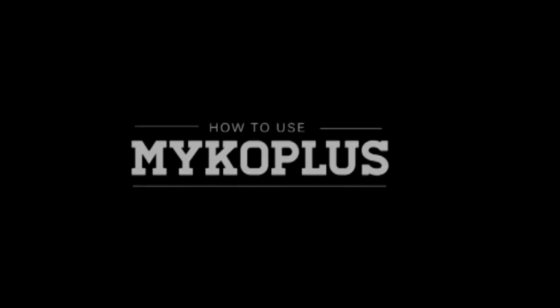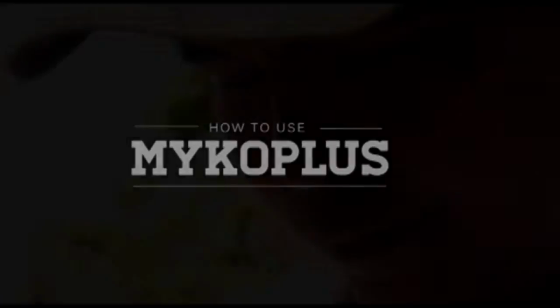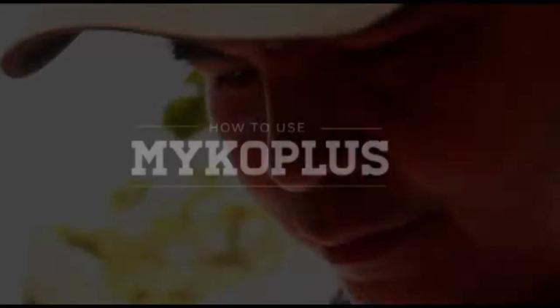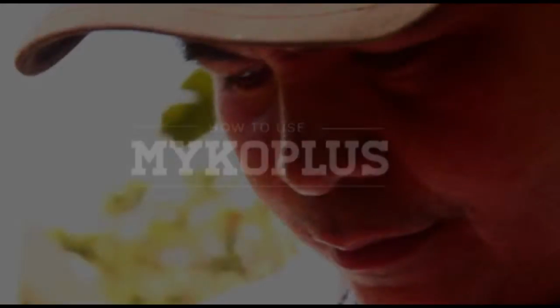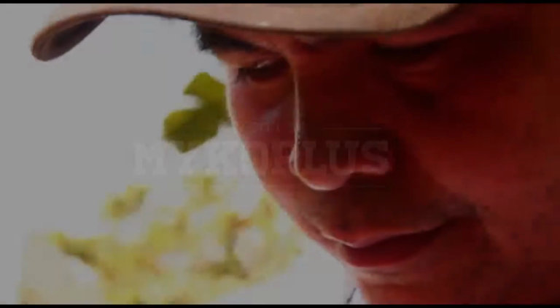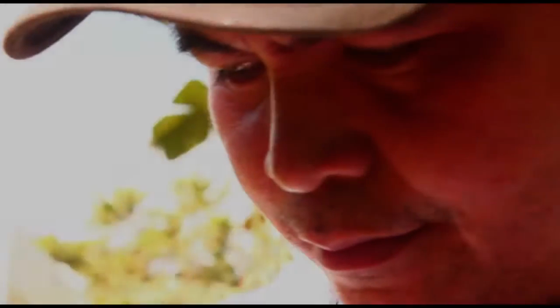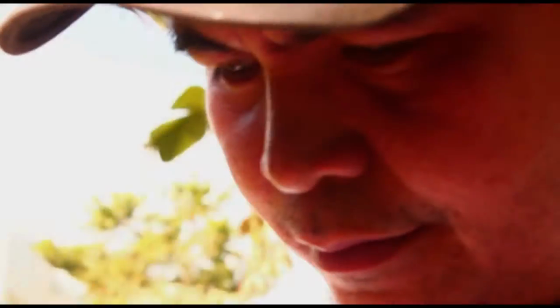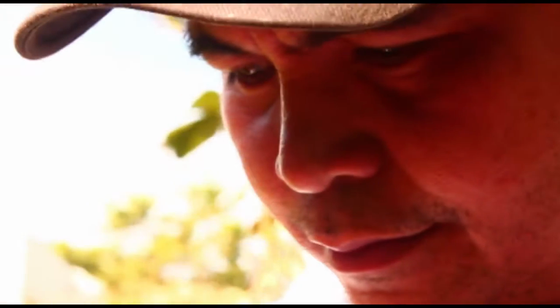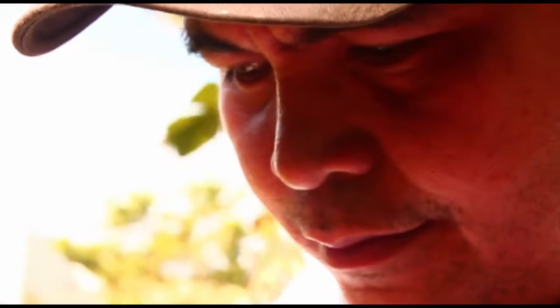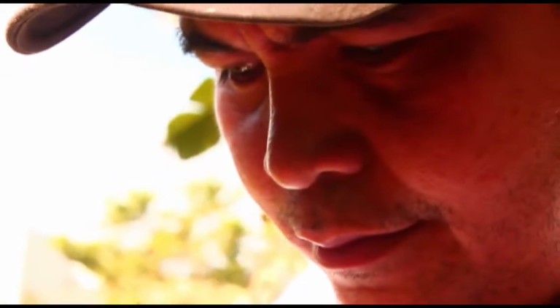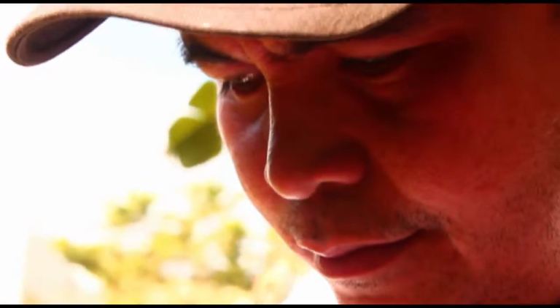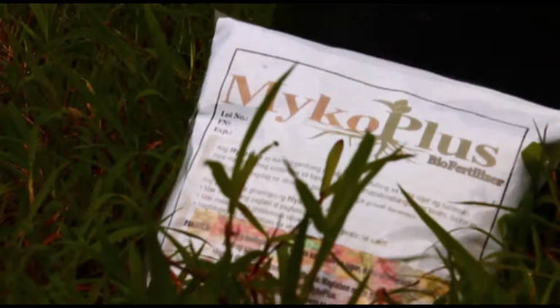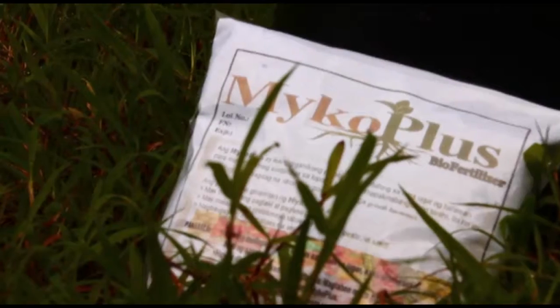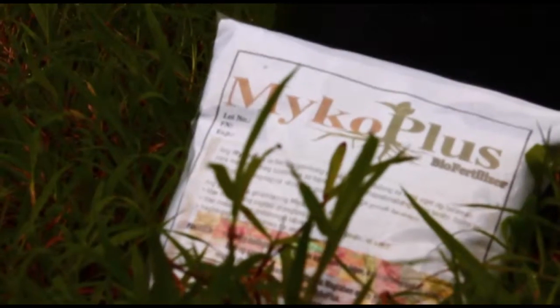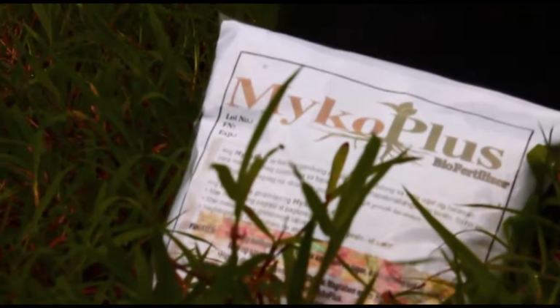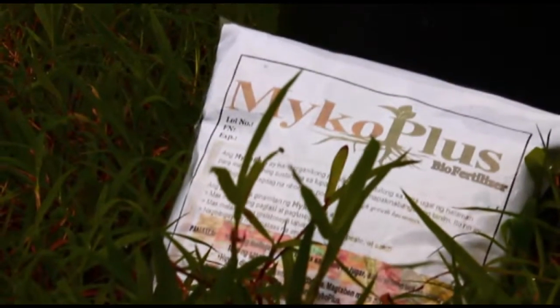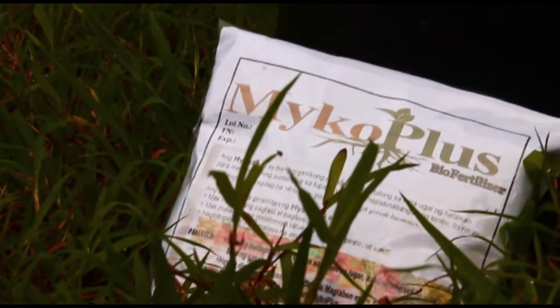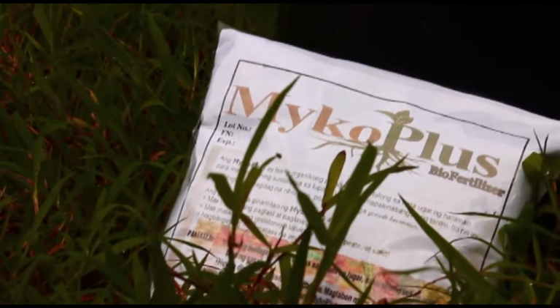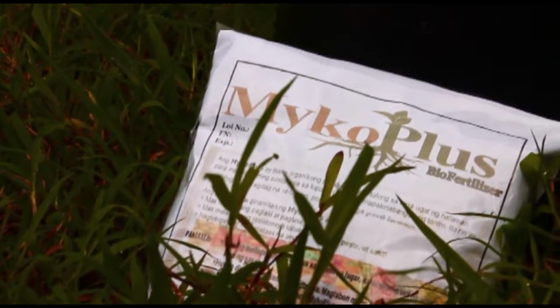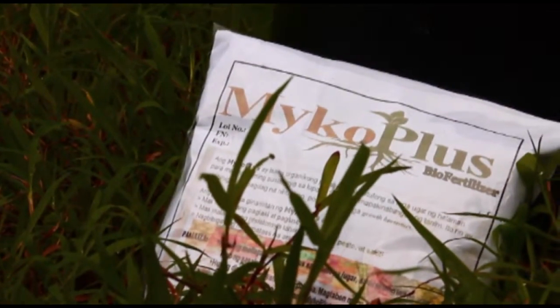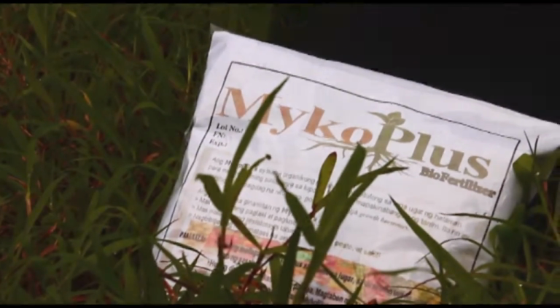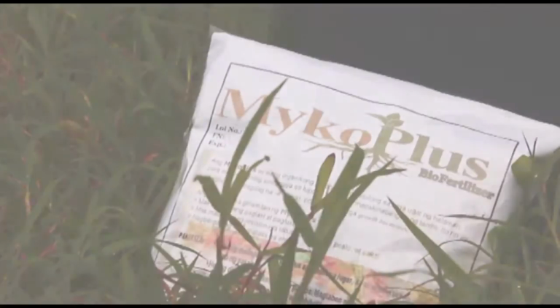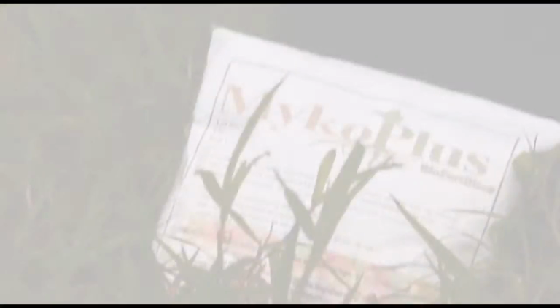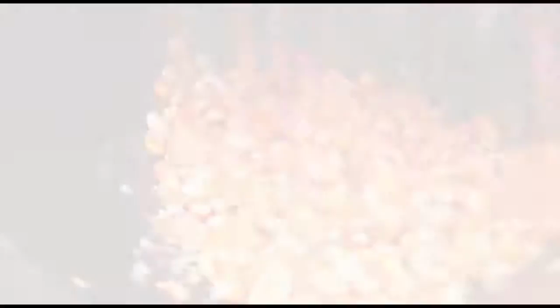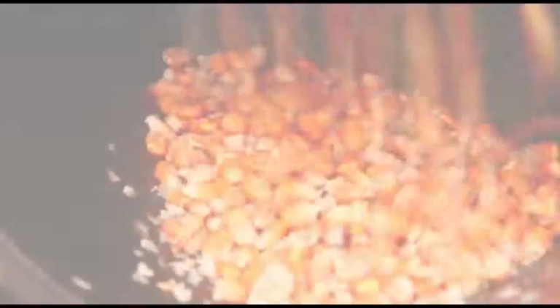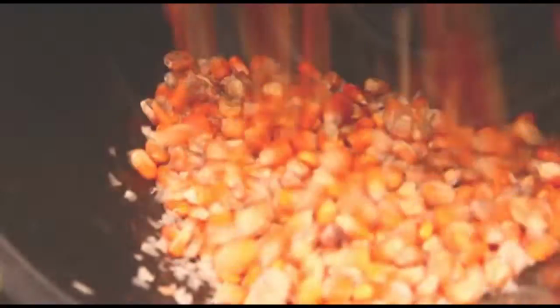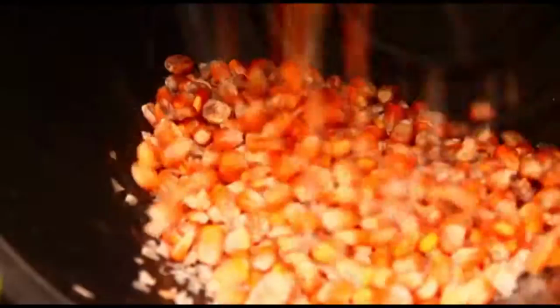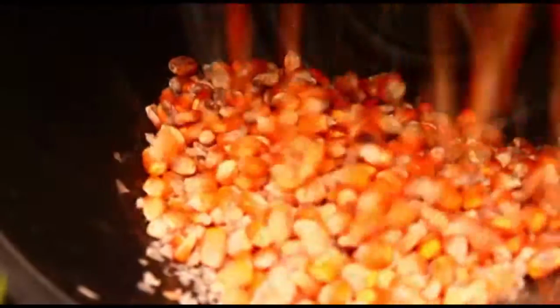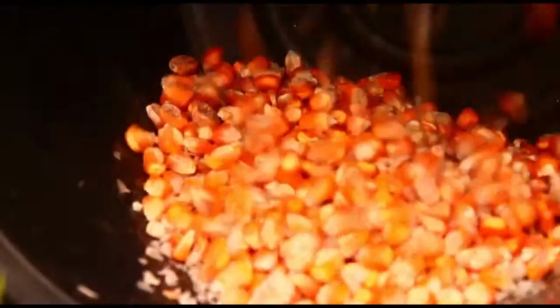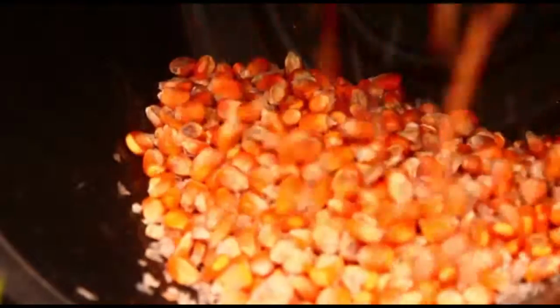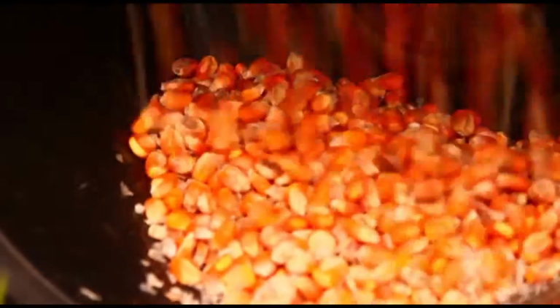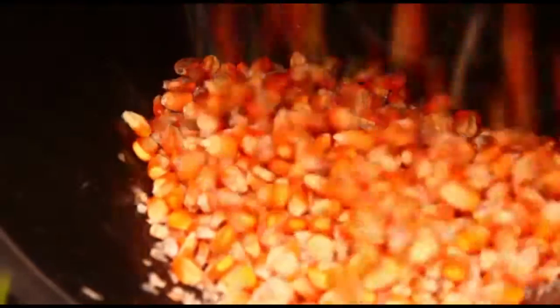Here's how to use MycoPlus for corn and other seeds.